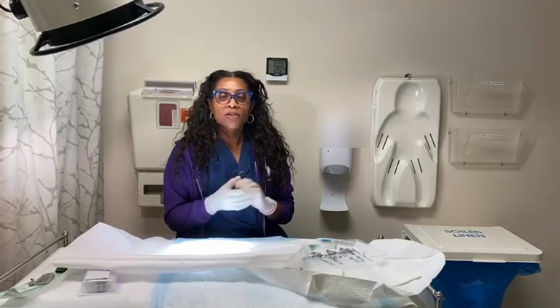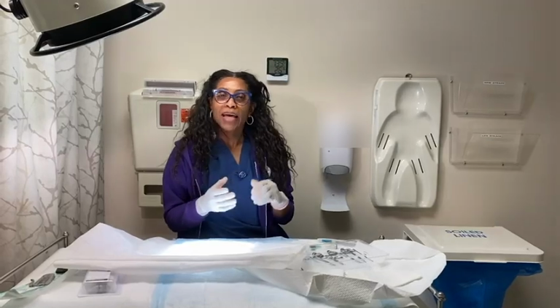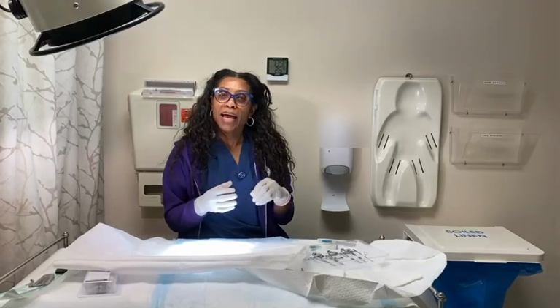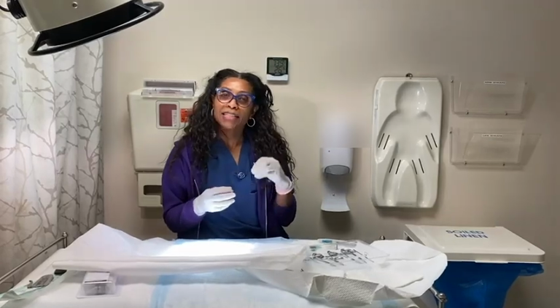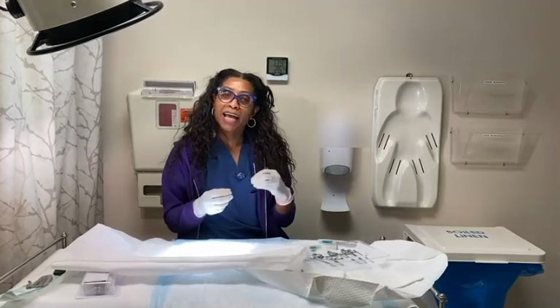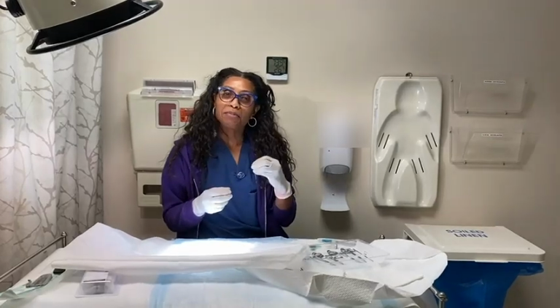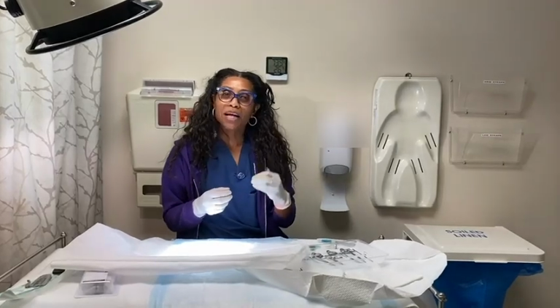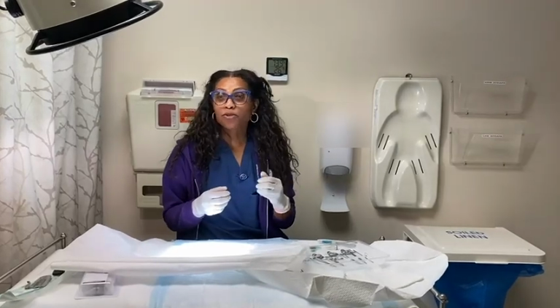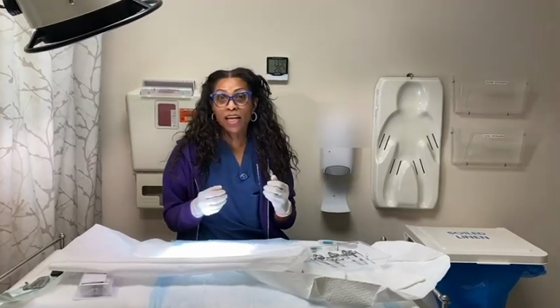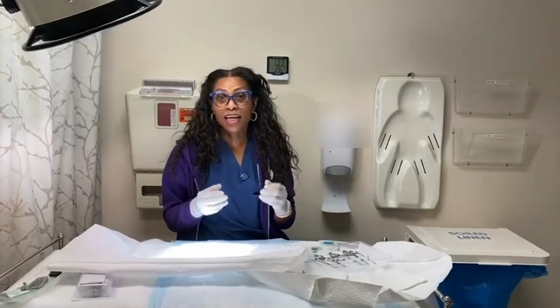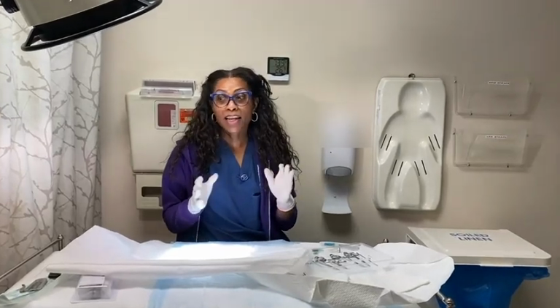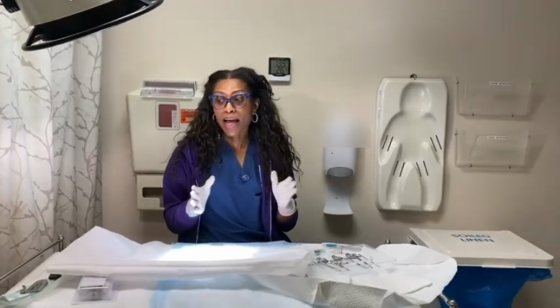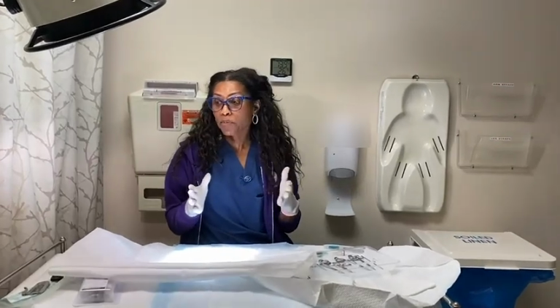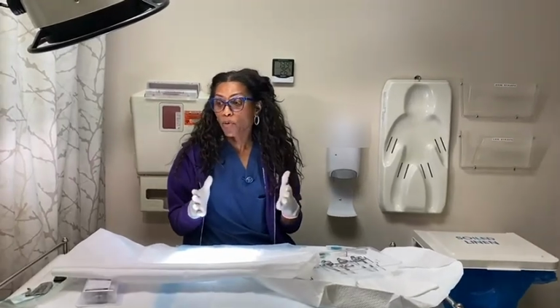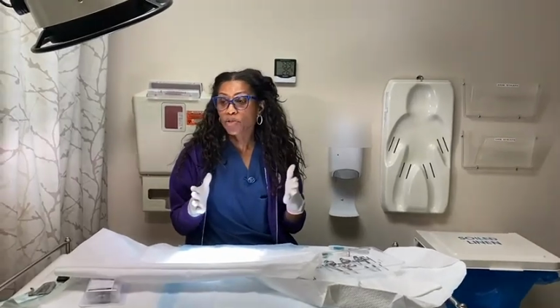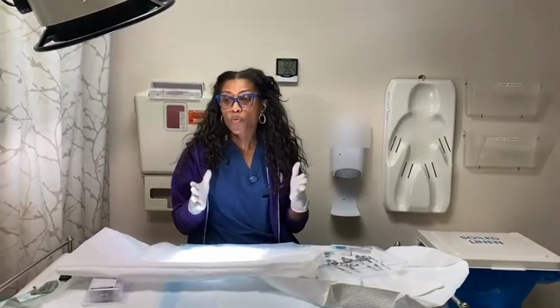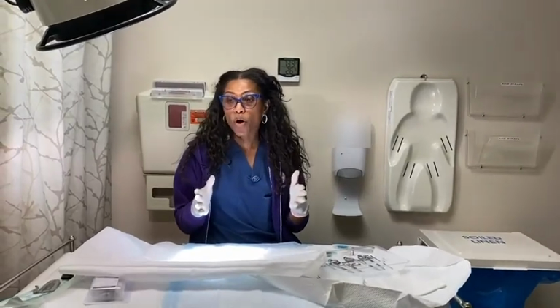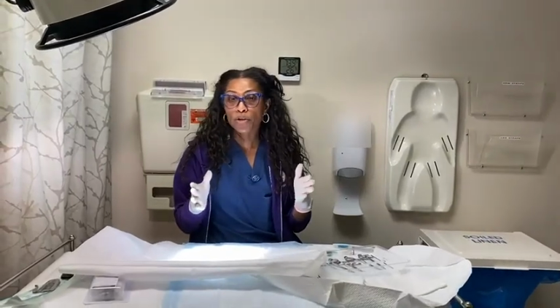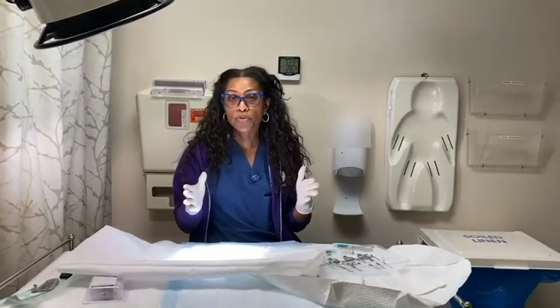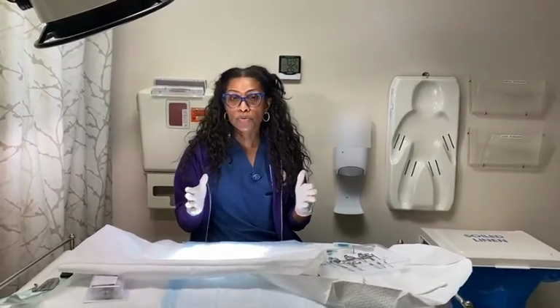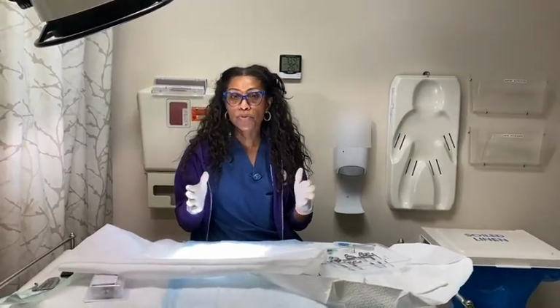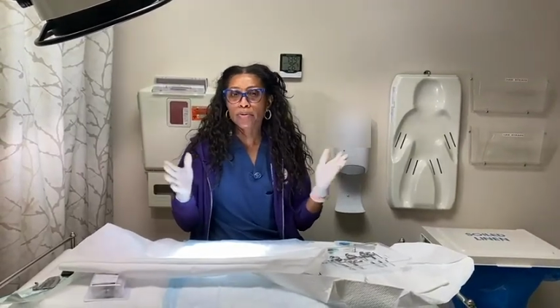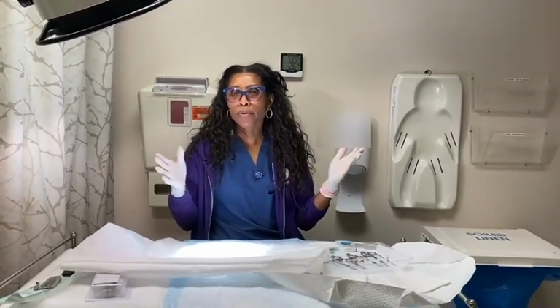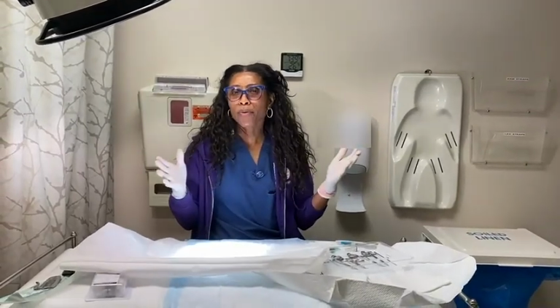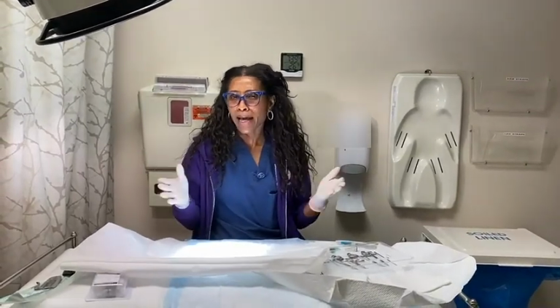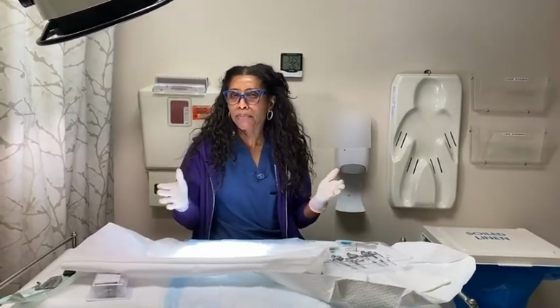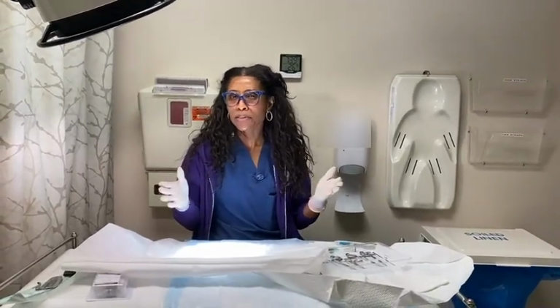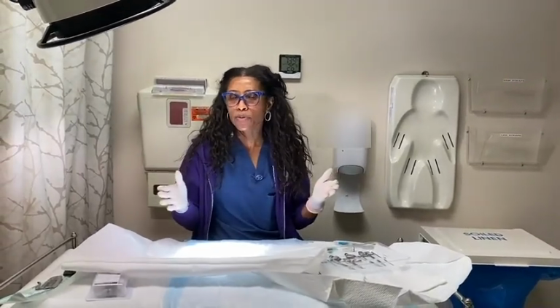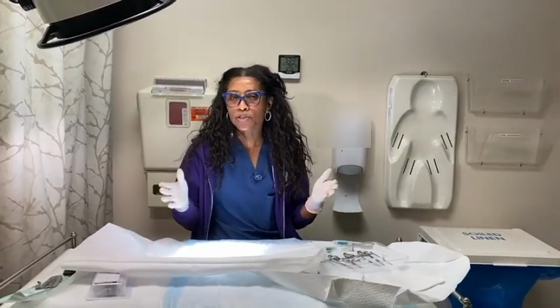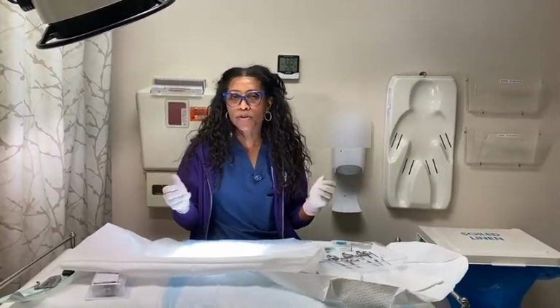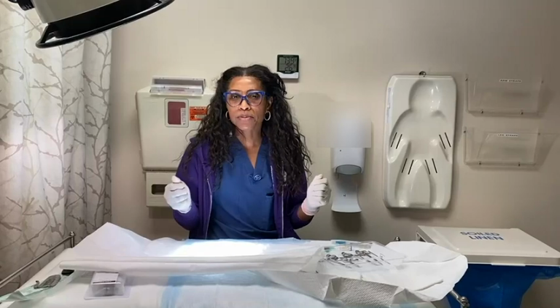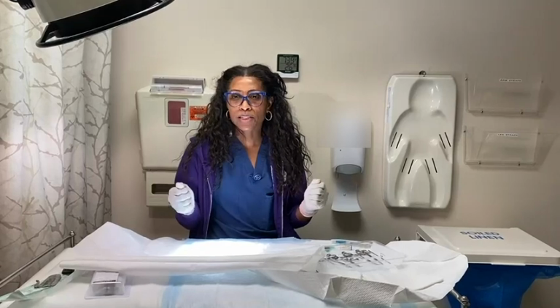So hey guys, I am Dr. Jackie, and I am going to walk you through what happens during a circumcision.